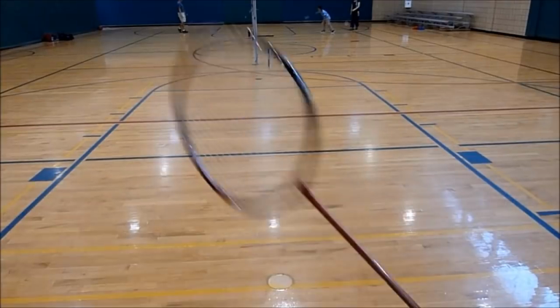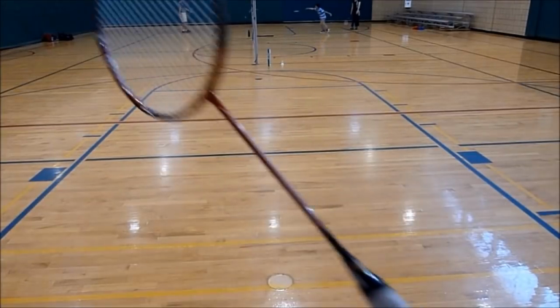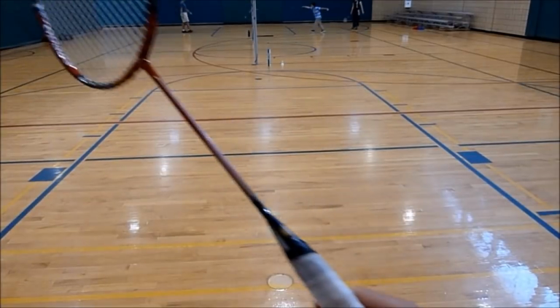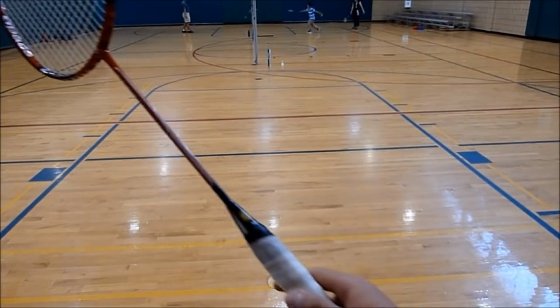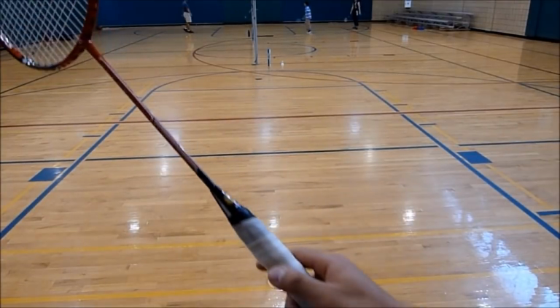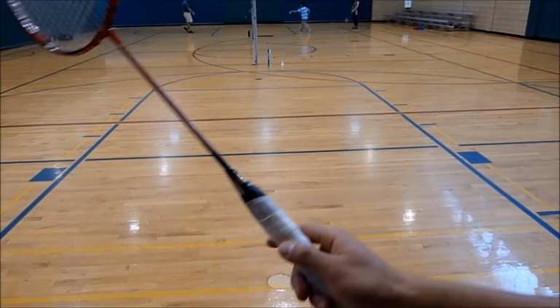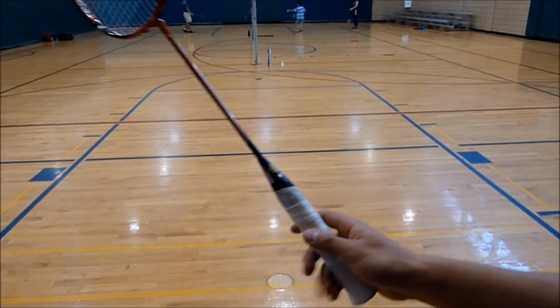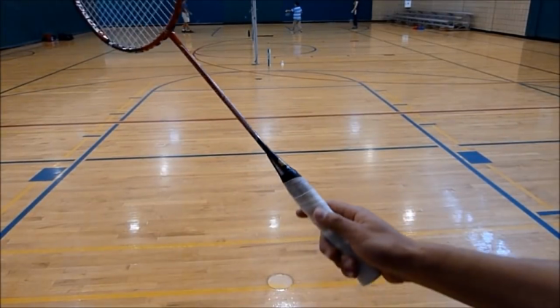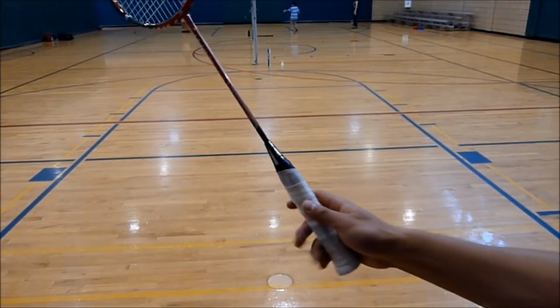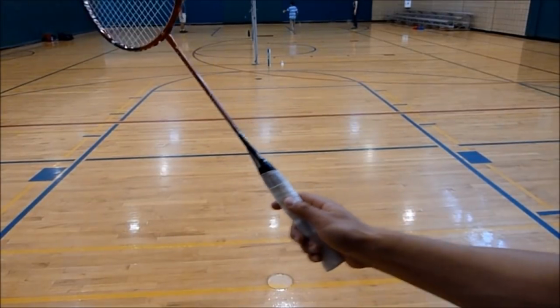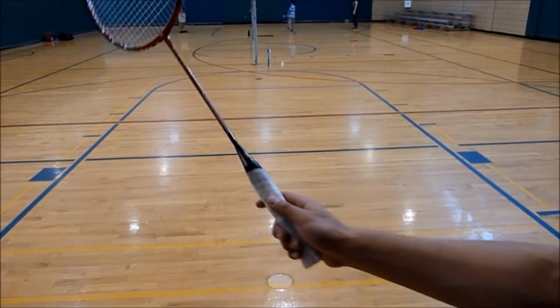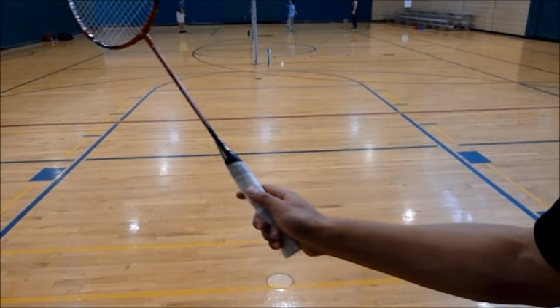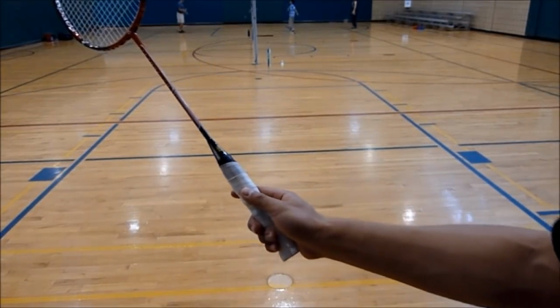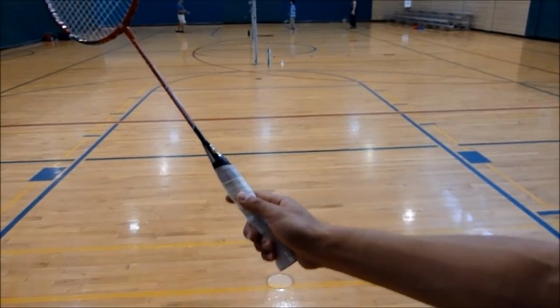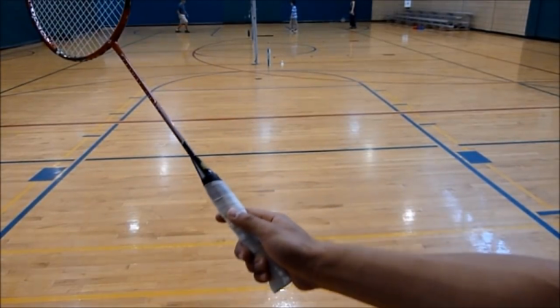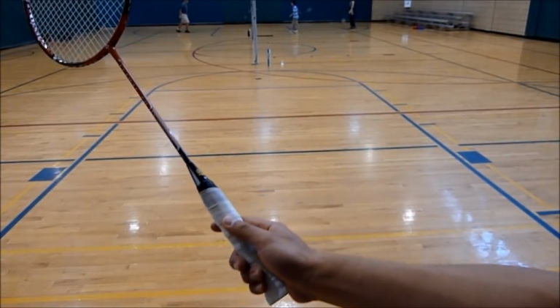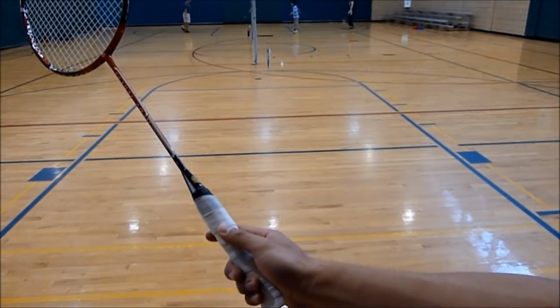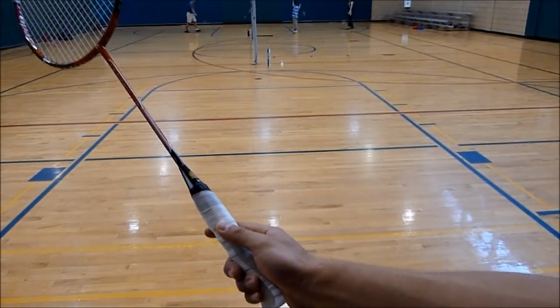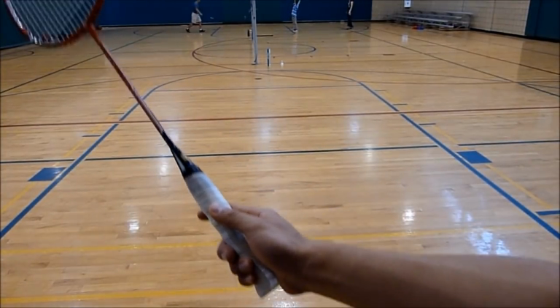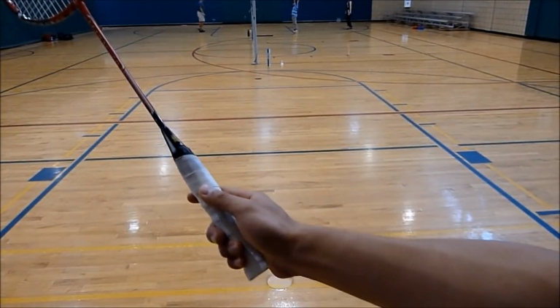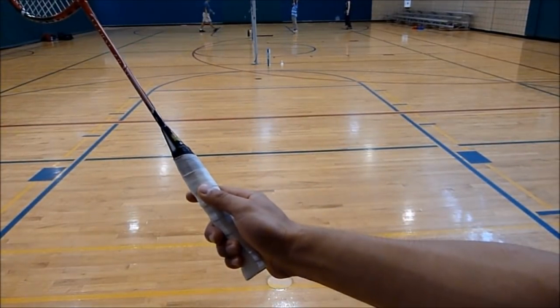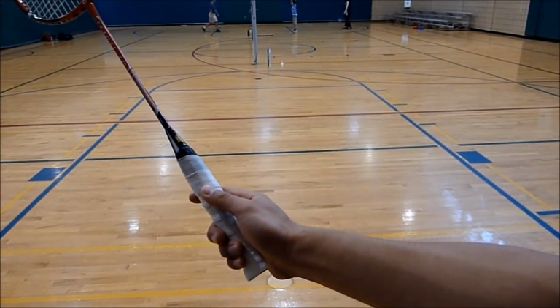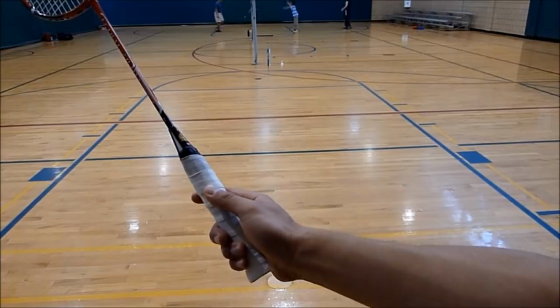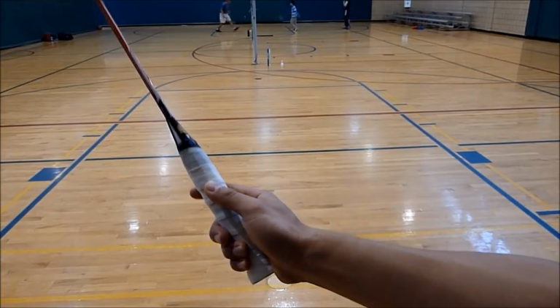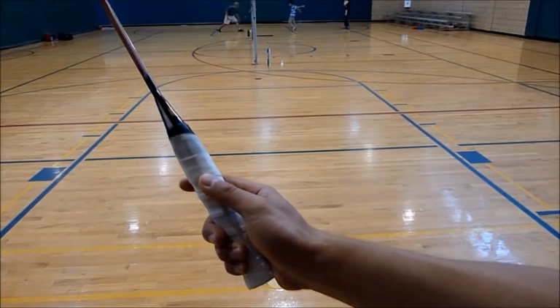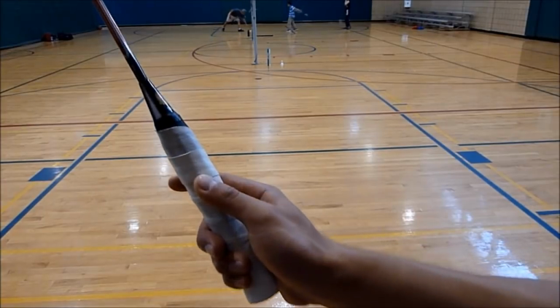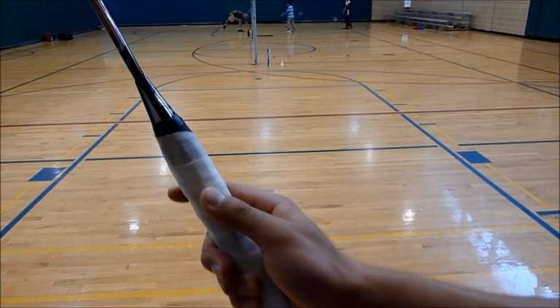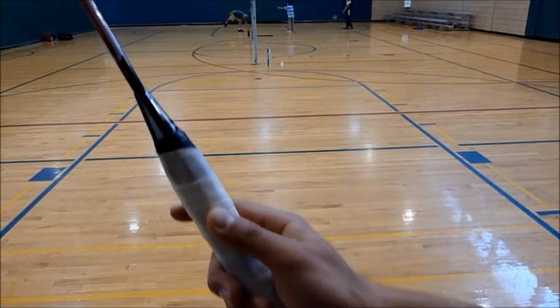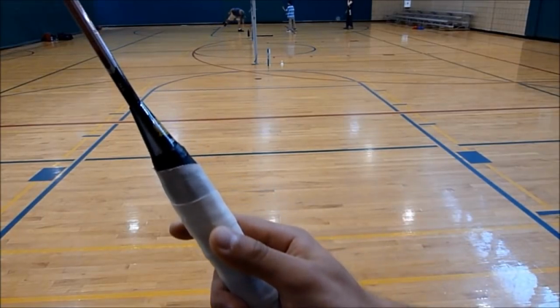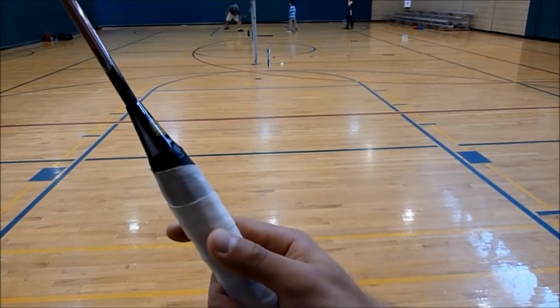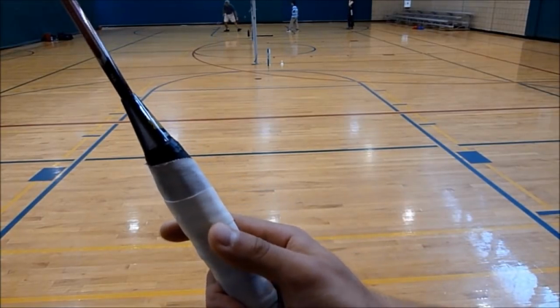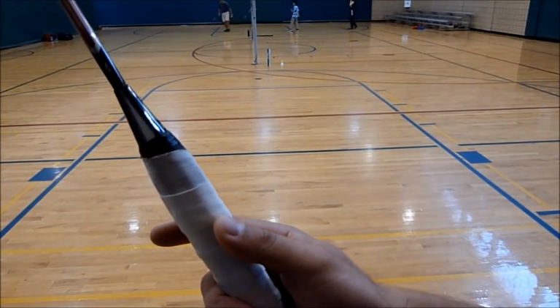For all back-end shots, whether they're clears, drops, or smashes, you want to use a bubble grip.